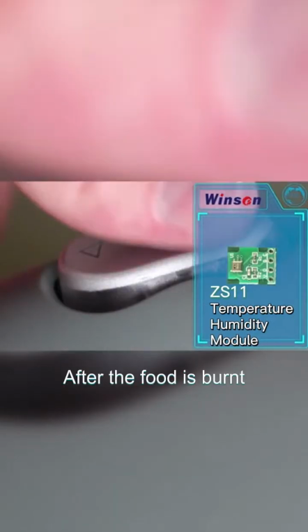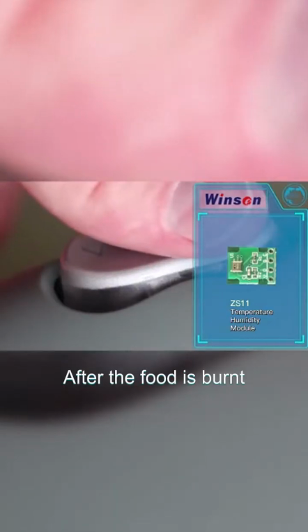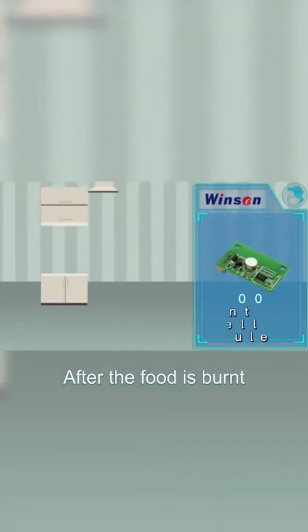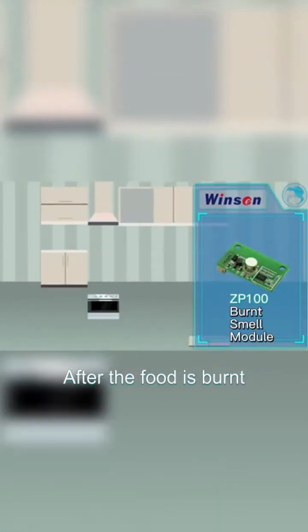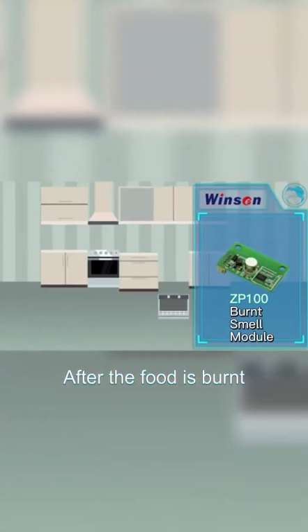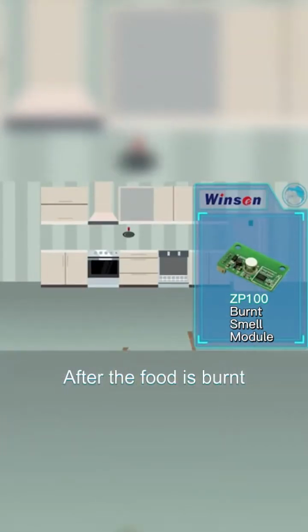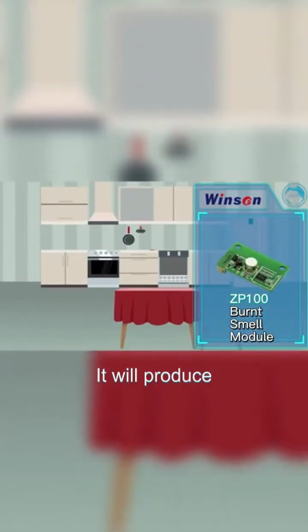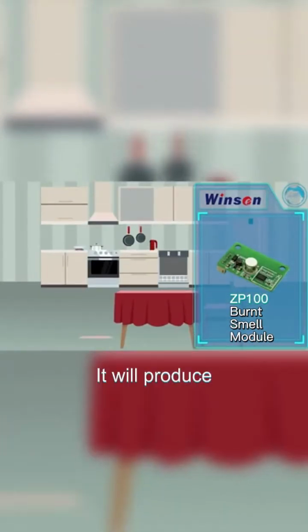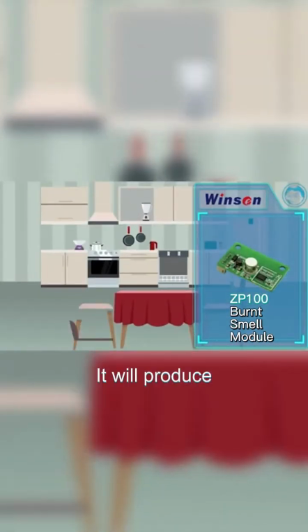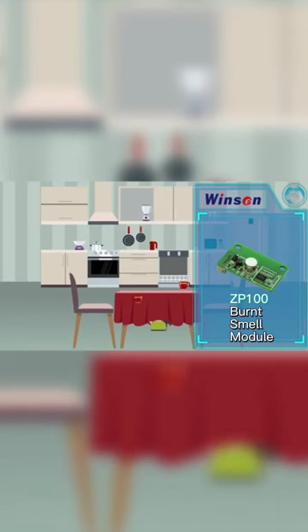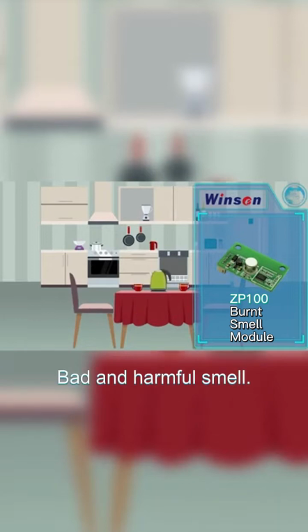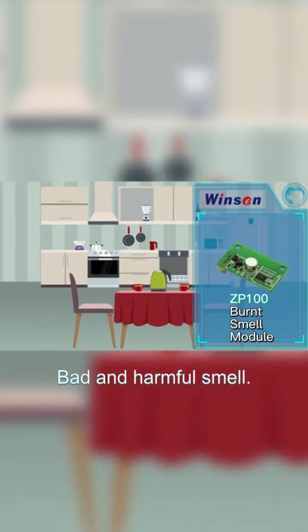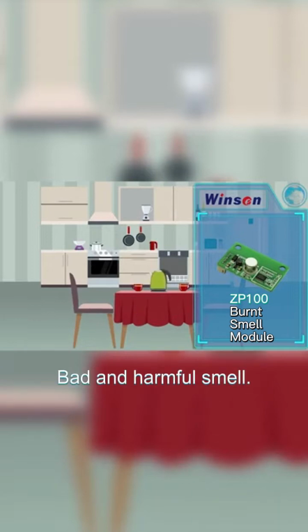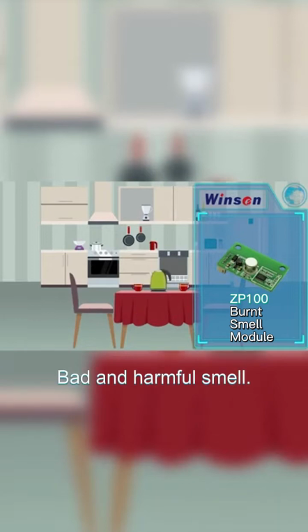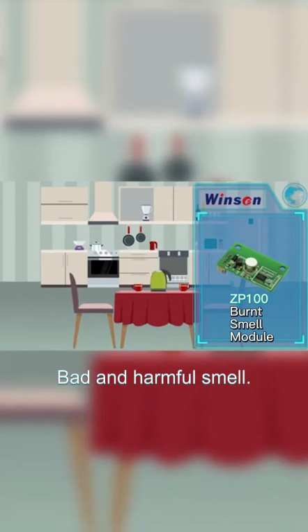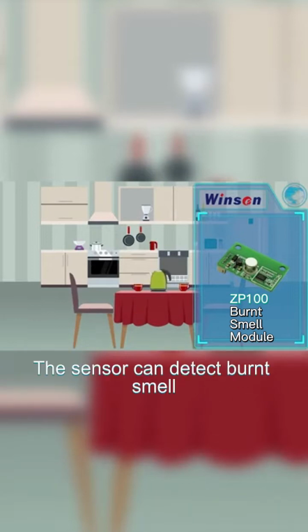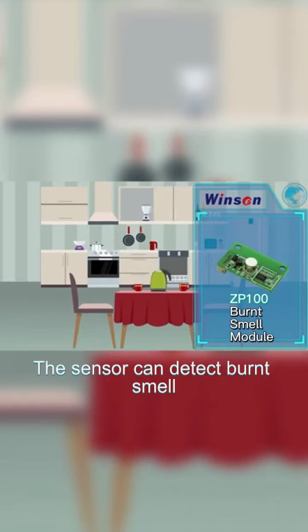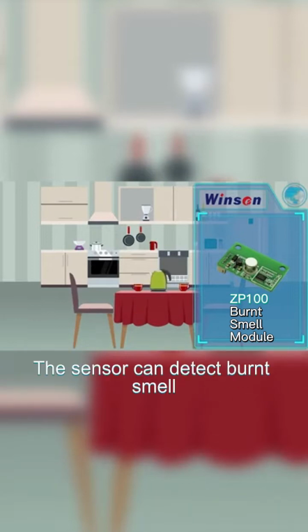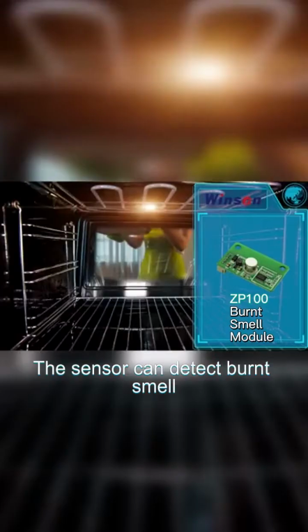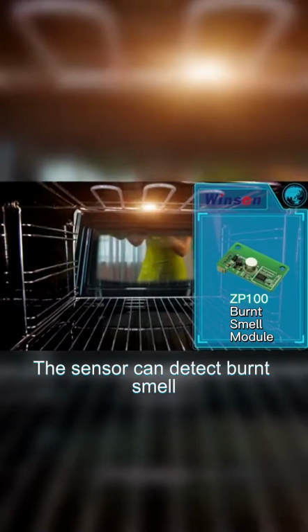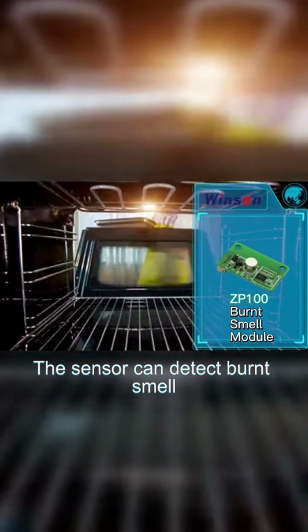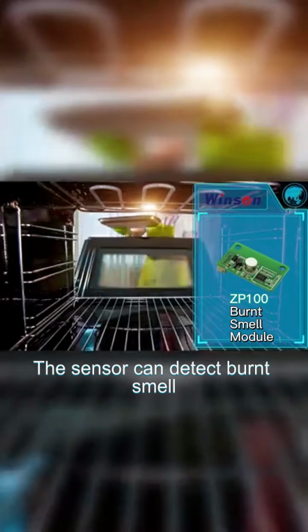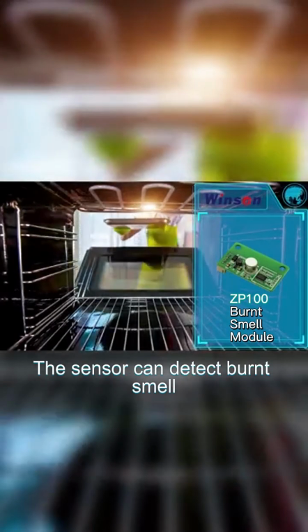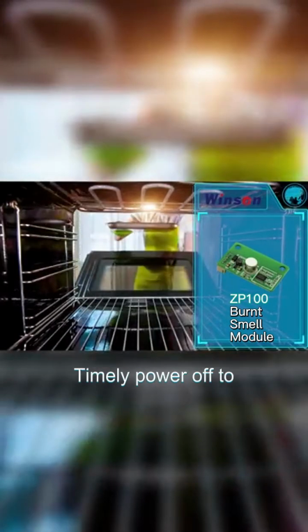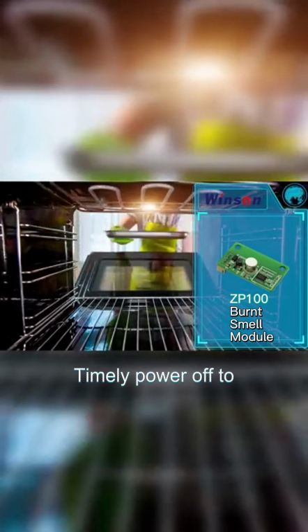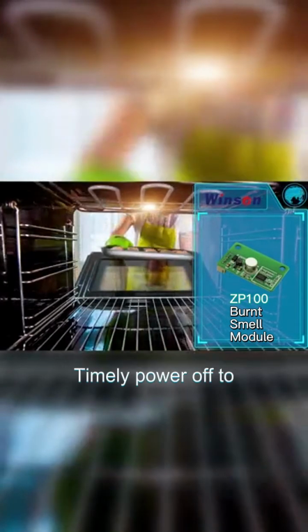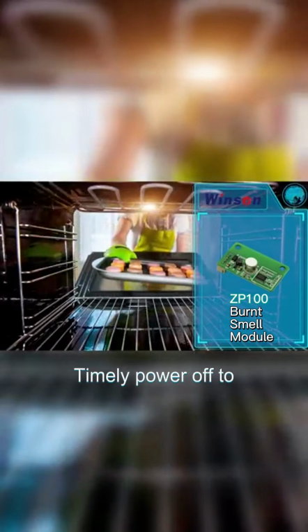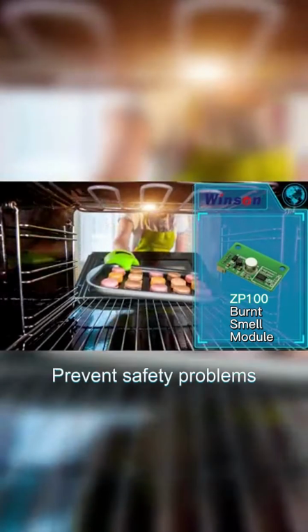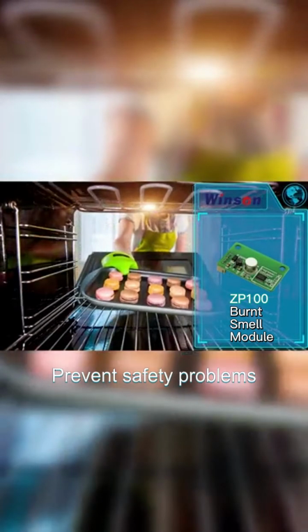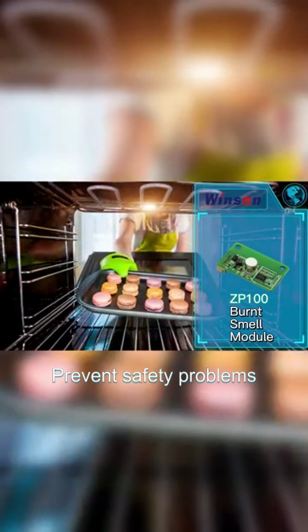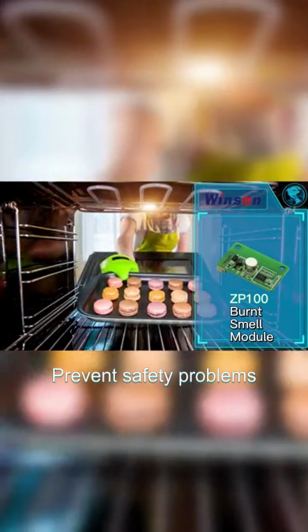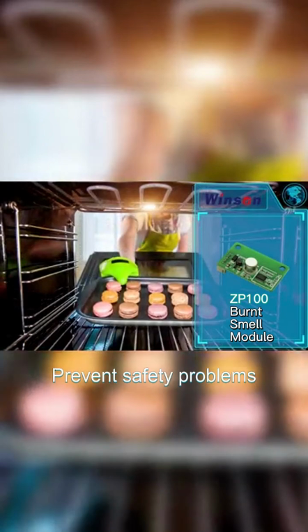After food is burnt, it will produce bad and harmful smell. The sensor can detect the burnt smell and timely power off to prevent safety problems.